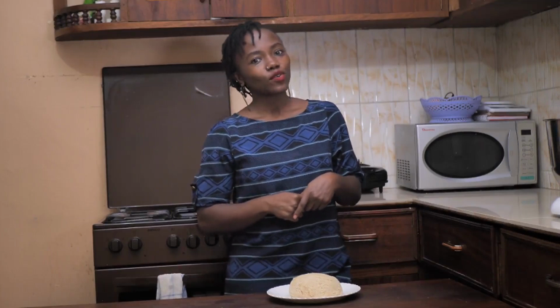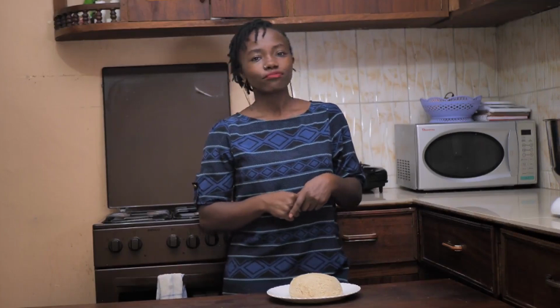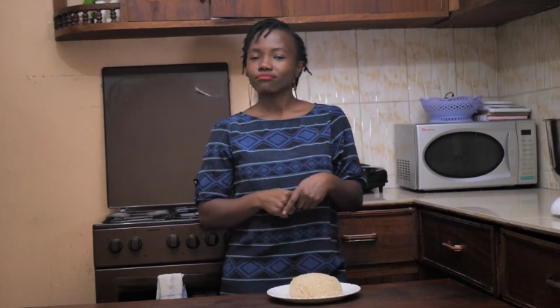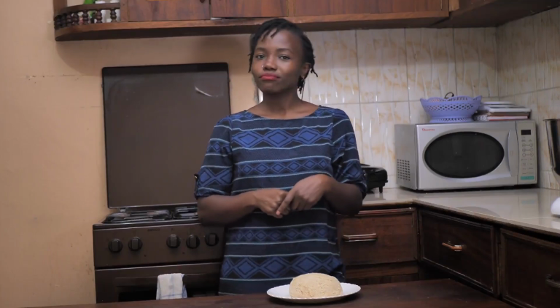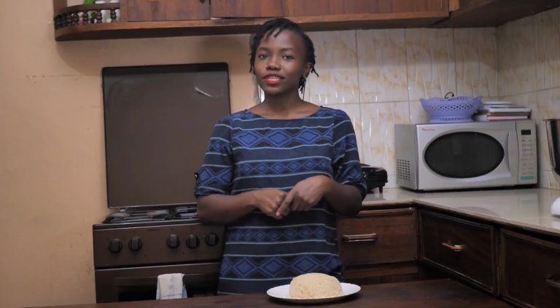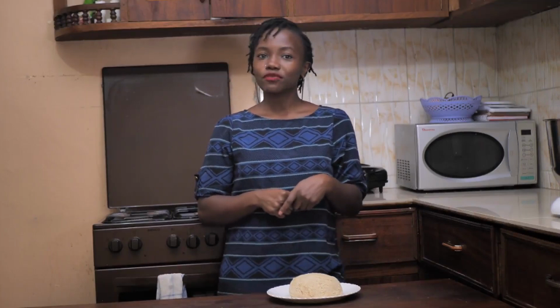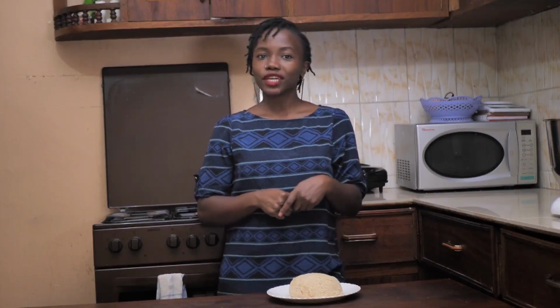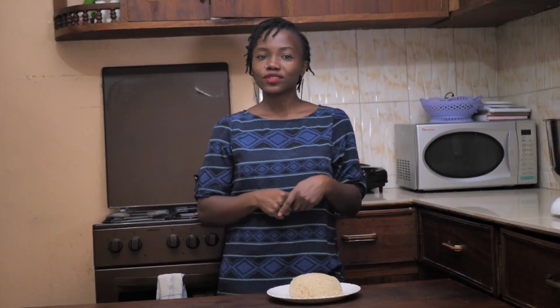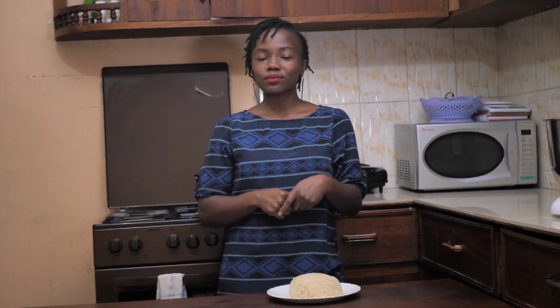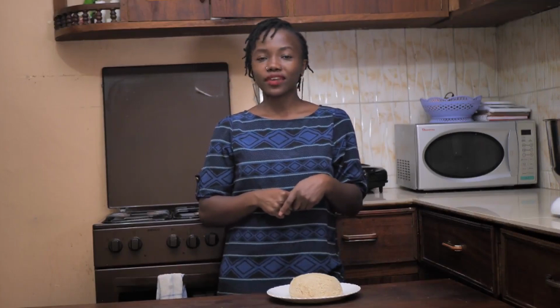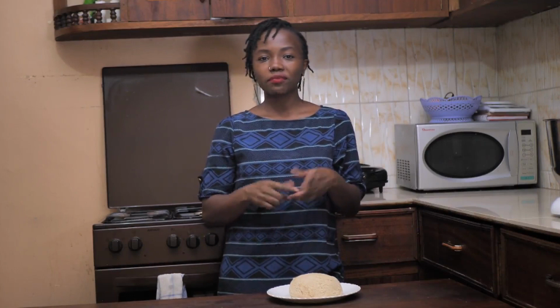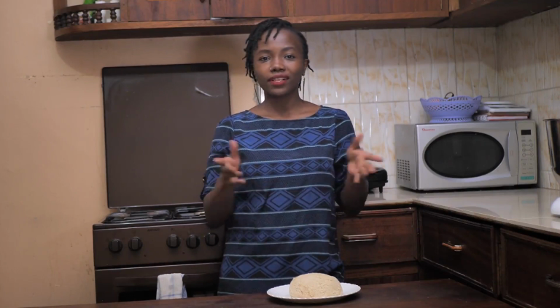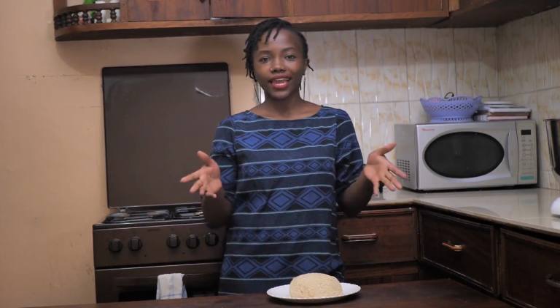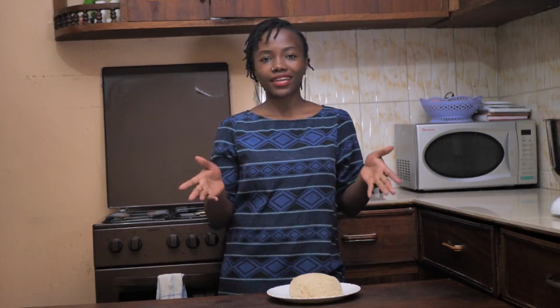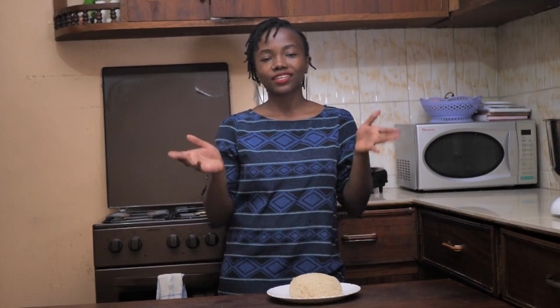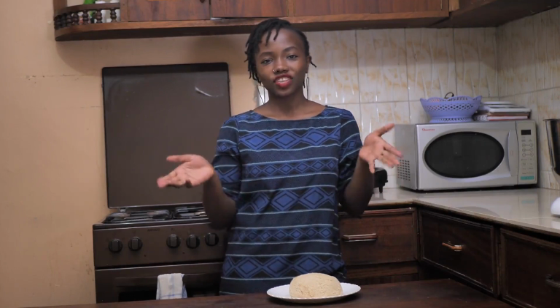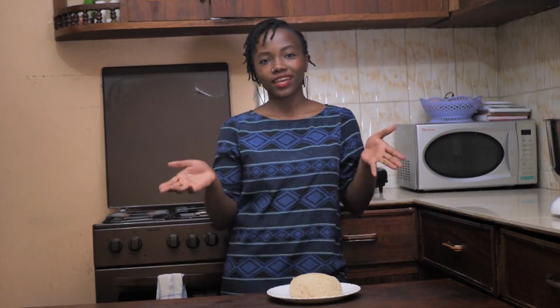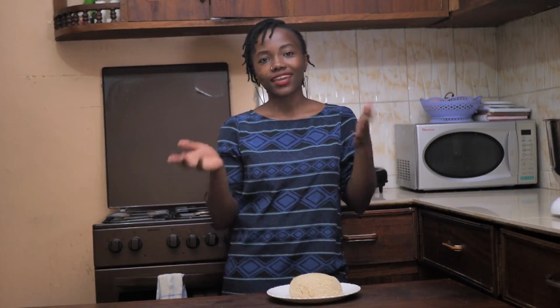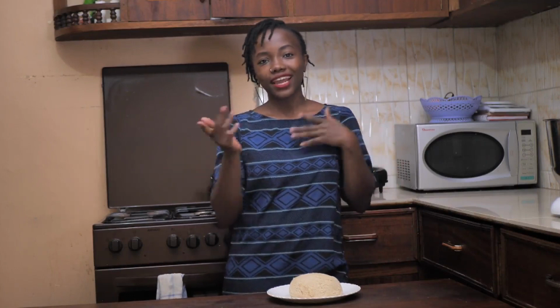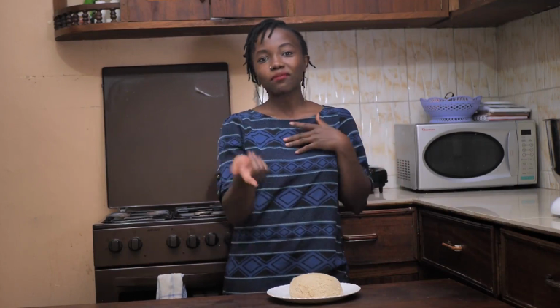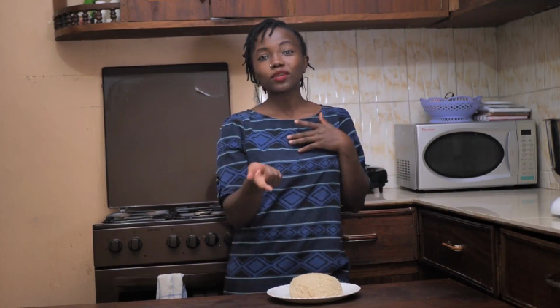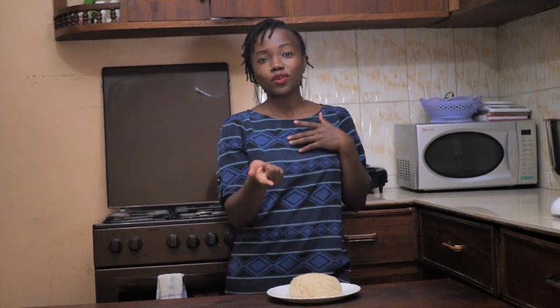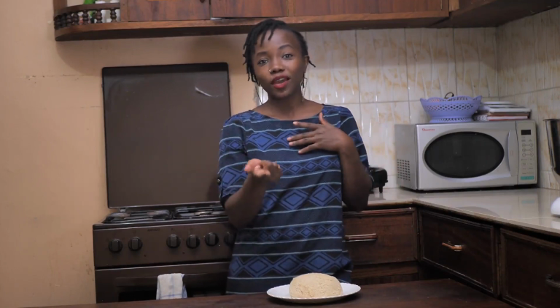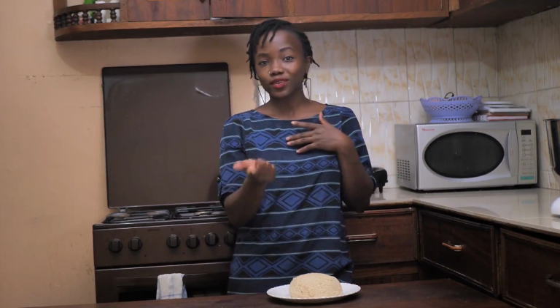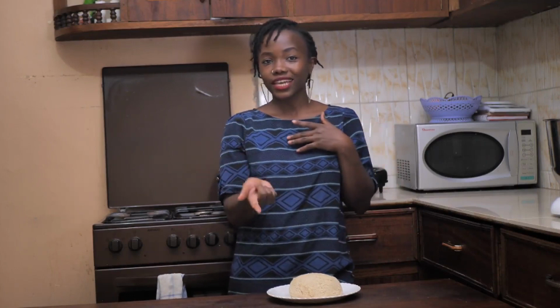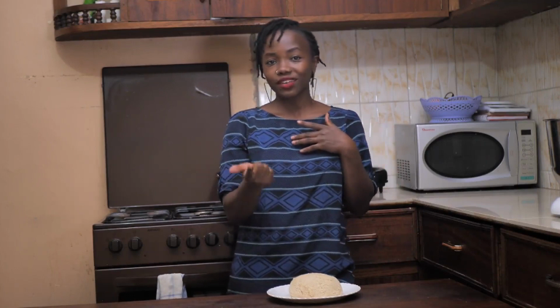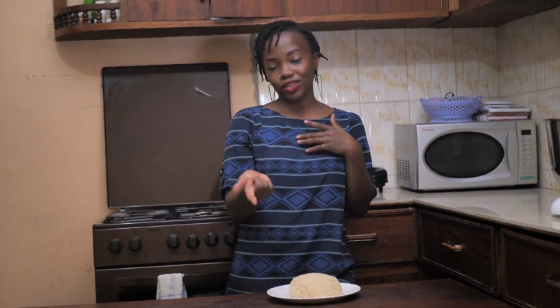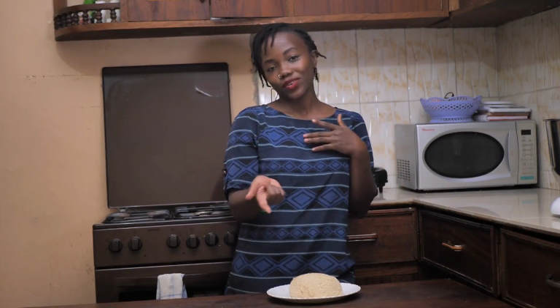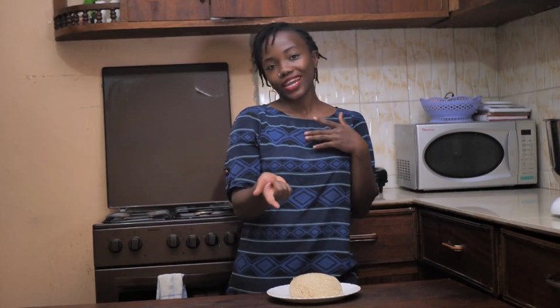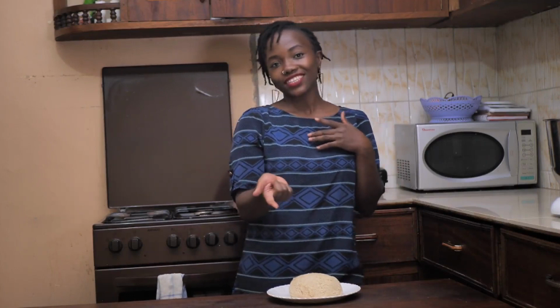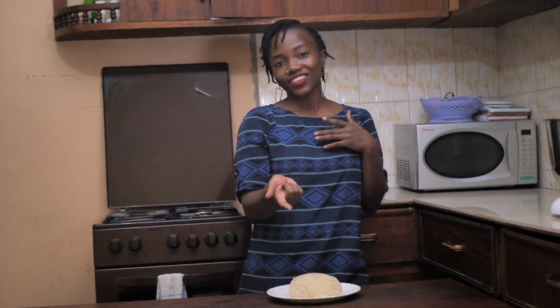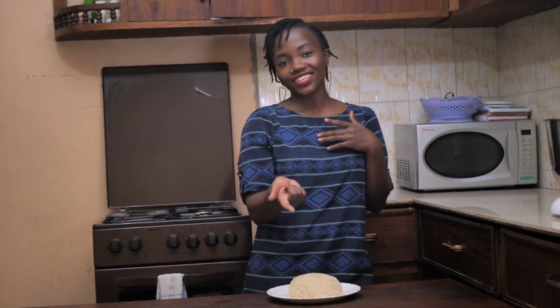Please don't forget to subscribe, like, and share. And let me know in the comments how you tell when your ugali is ready.